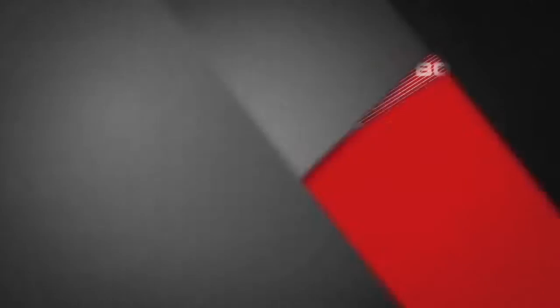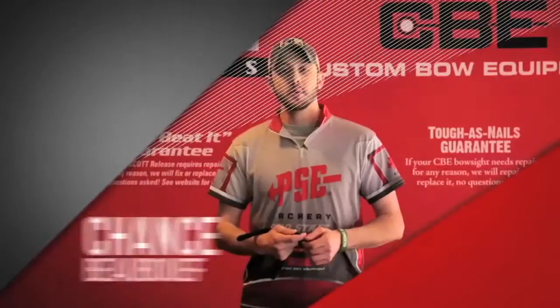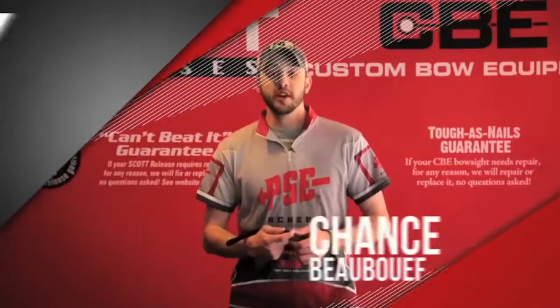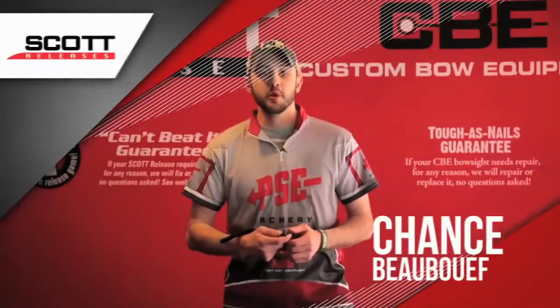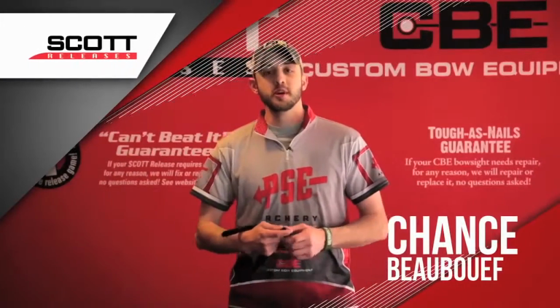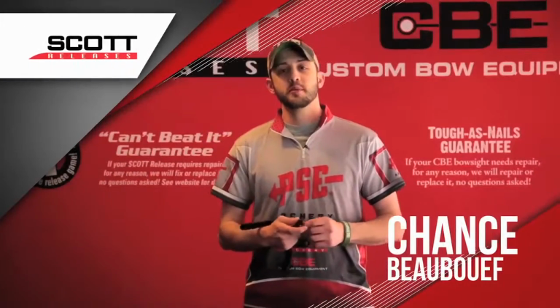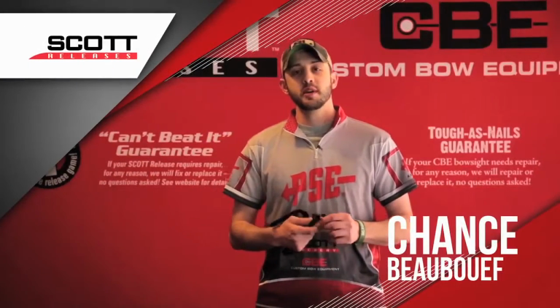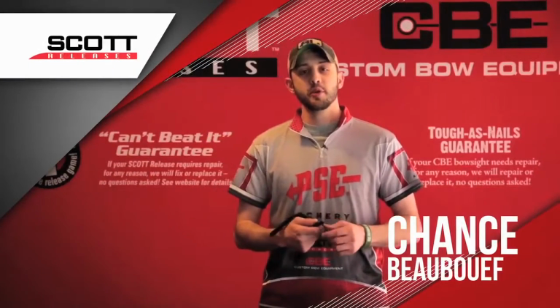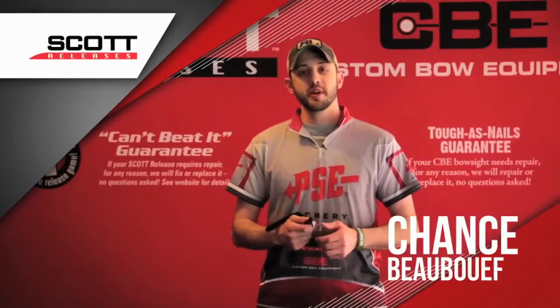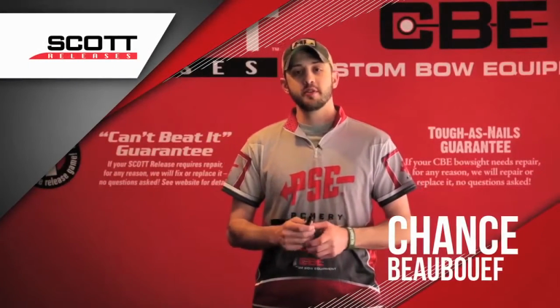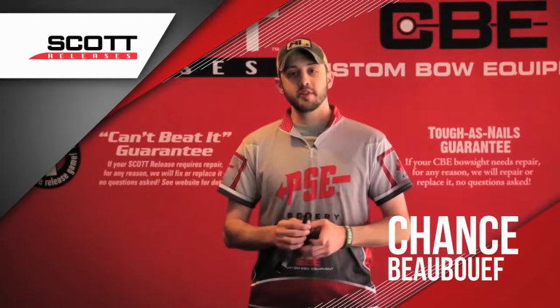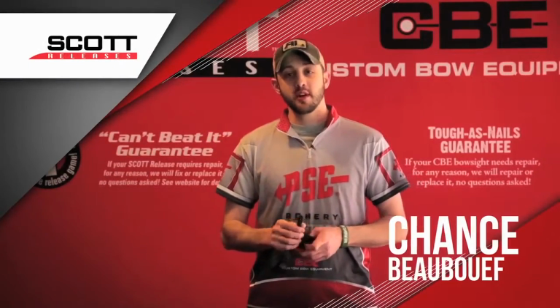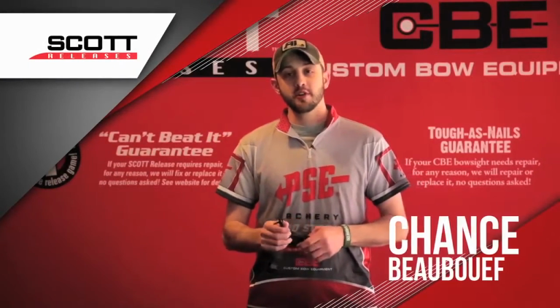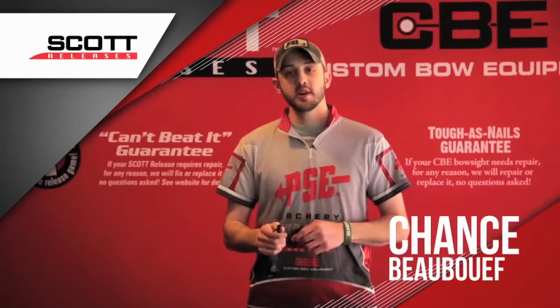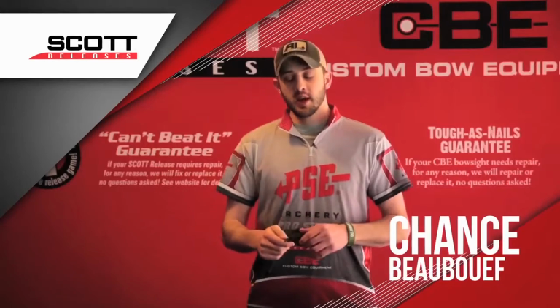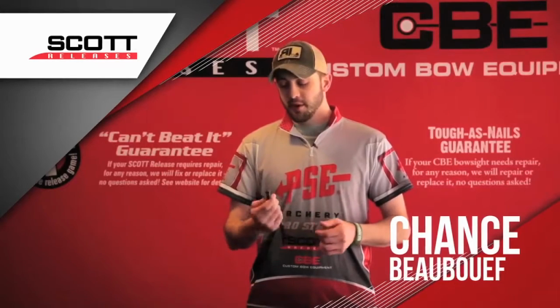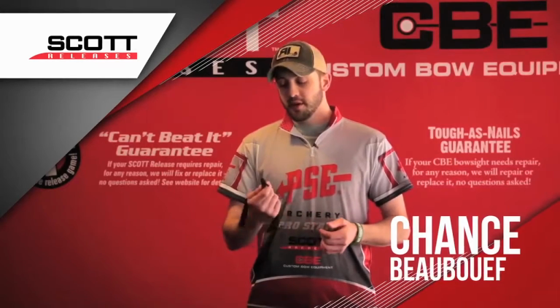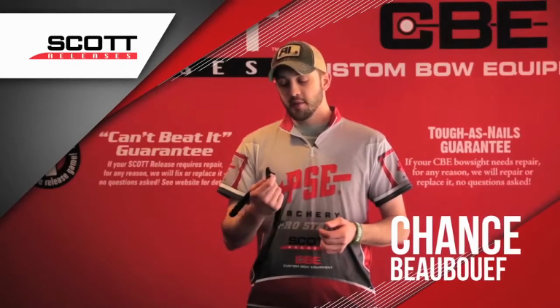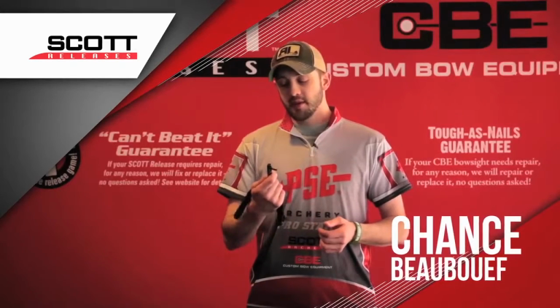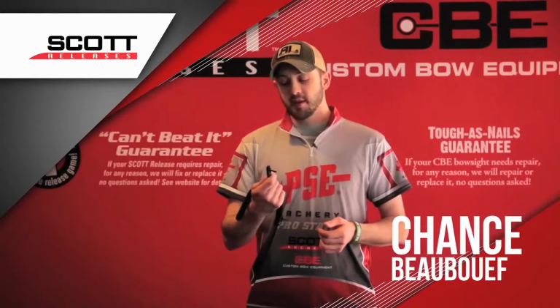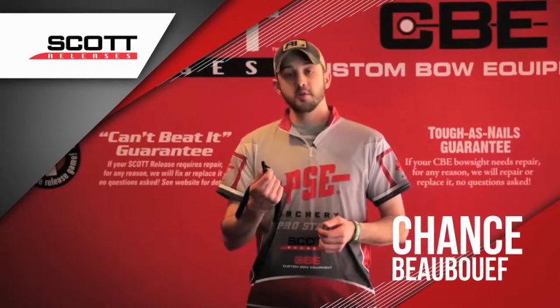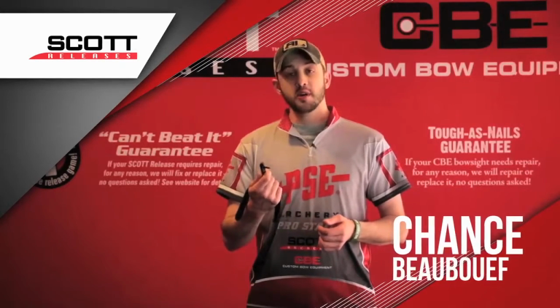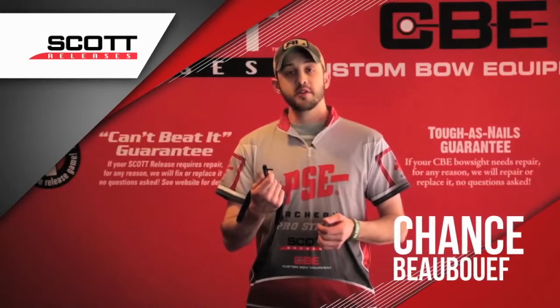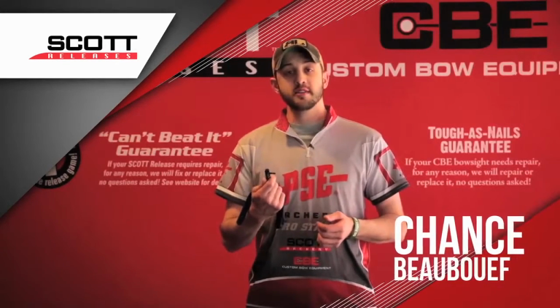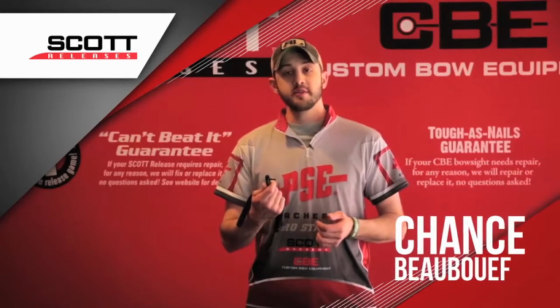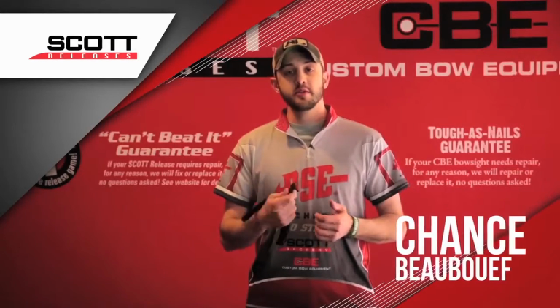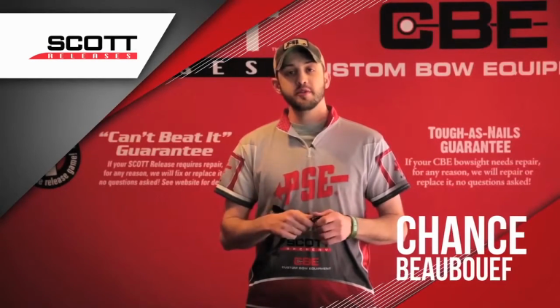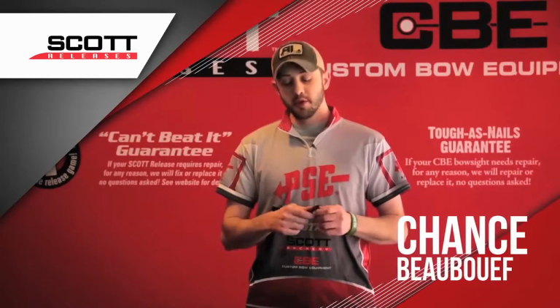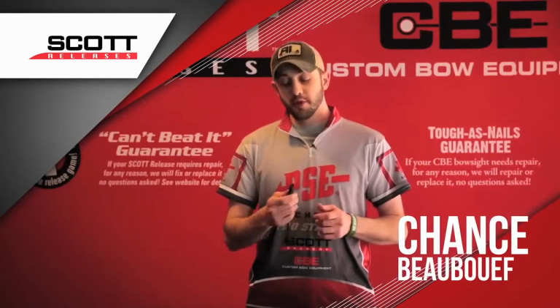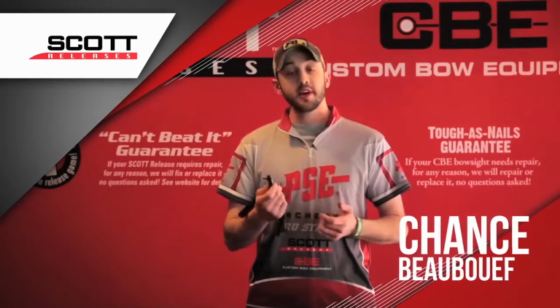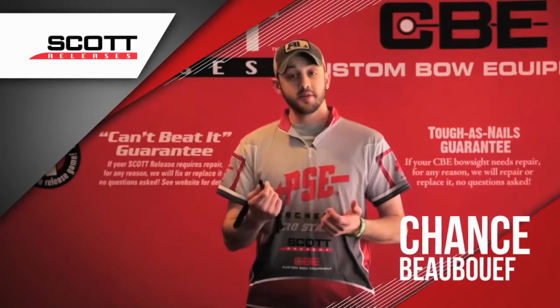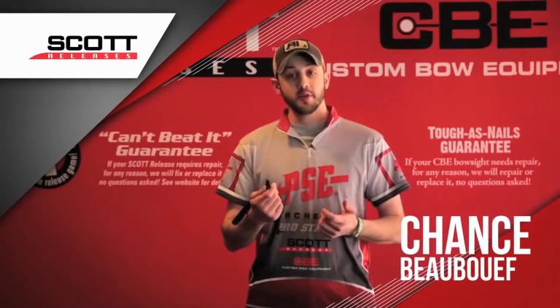Hi, I'm Chance Bobeff. I'm a pro staffer for Scott Archery. I'm going to talk to you about the new Mongoose XT, new for 2014.